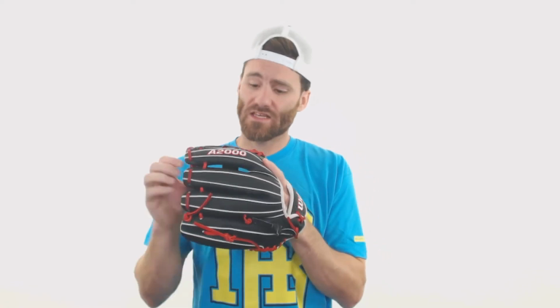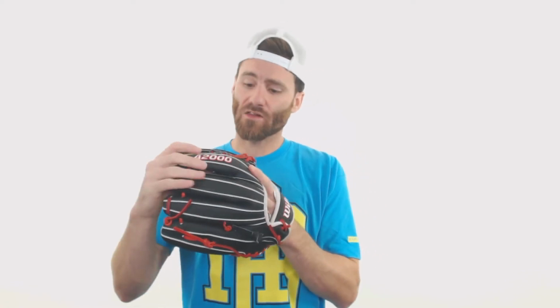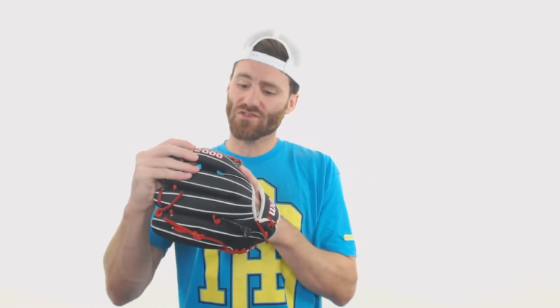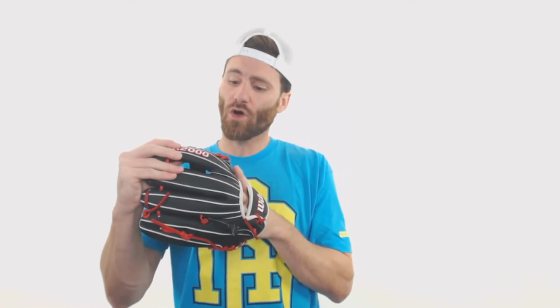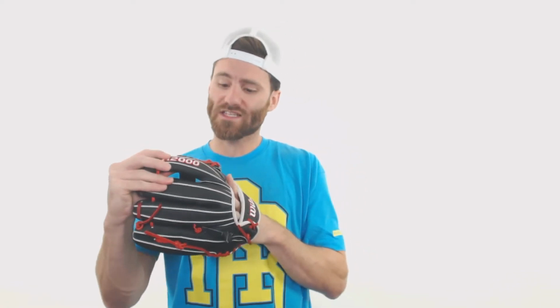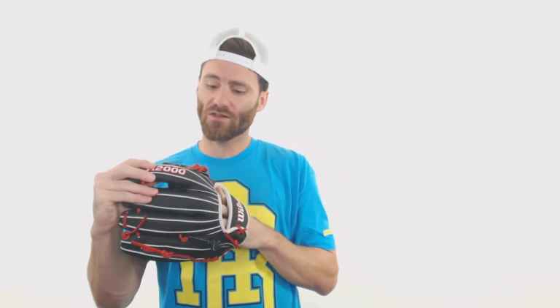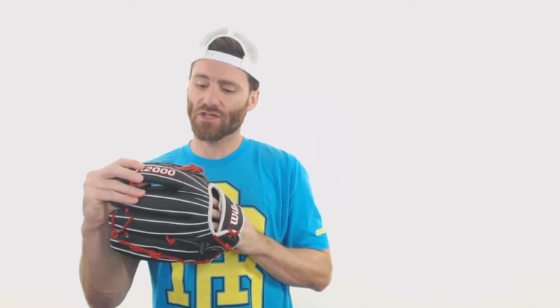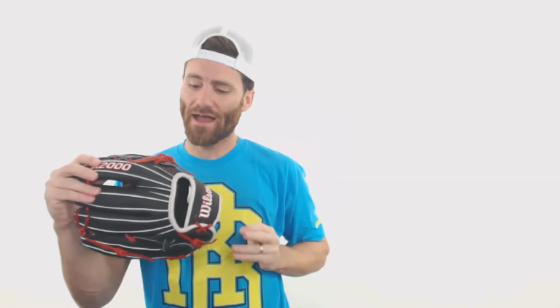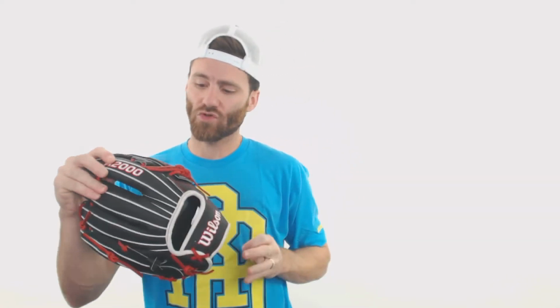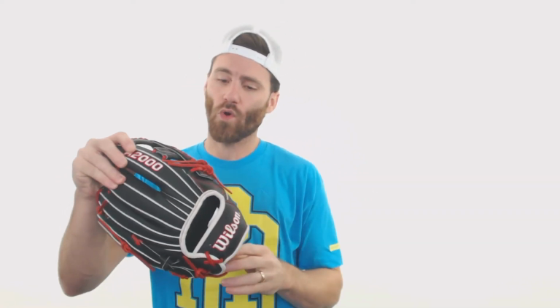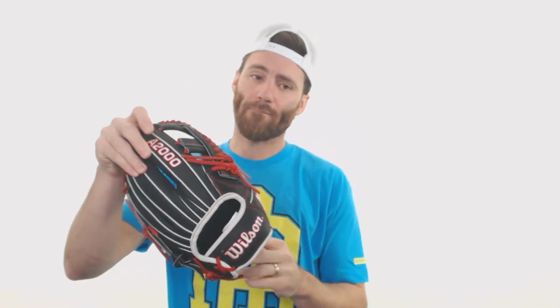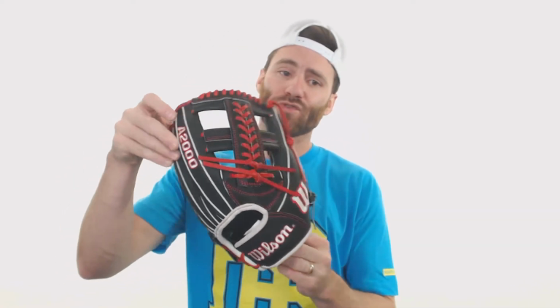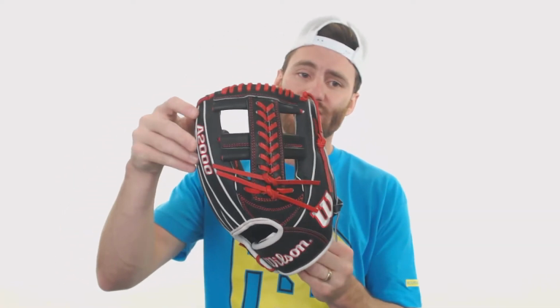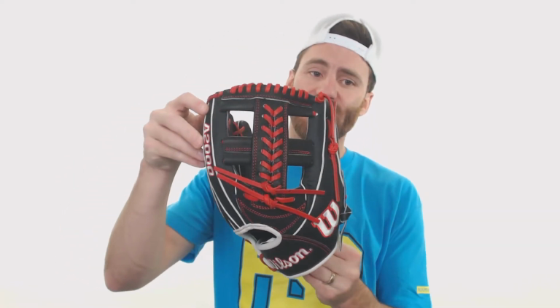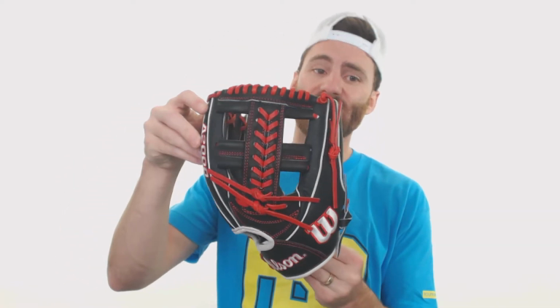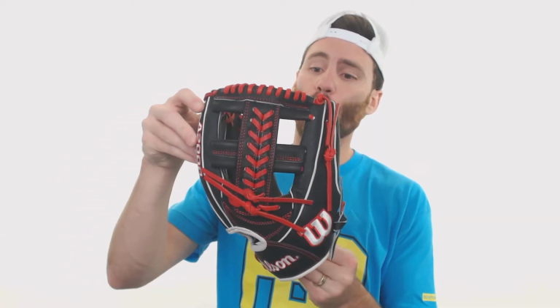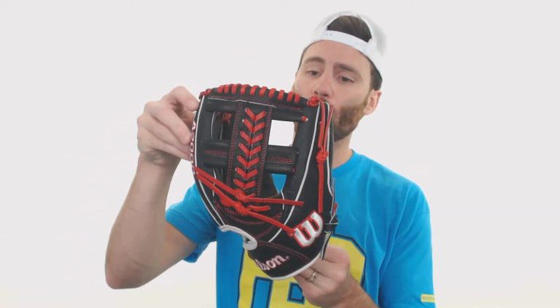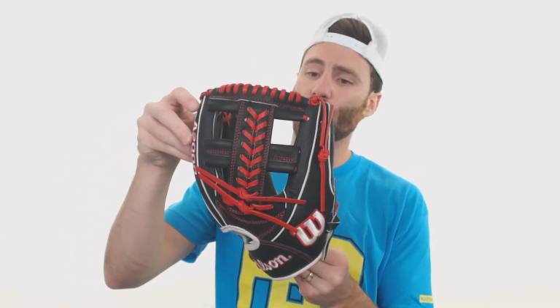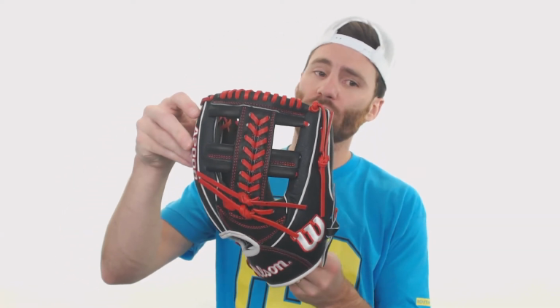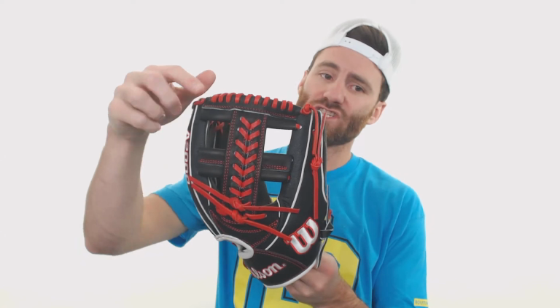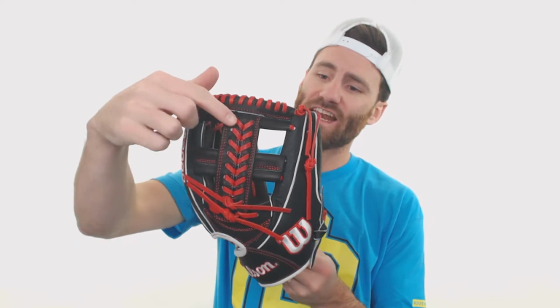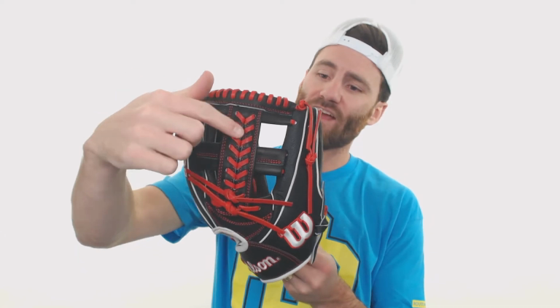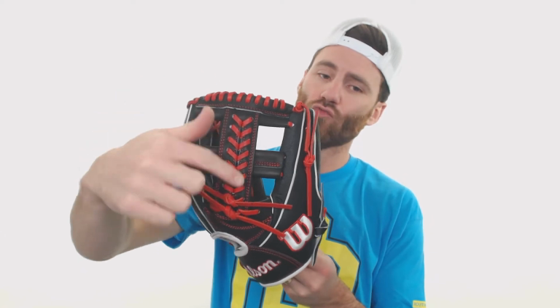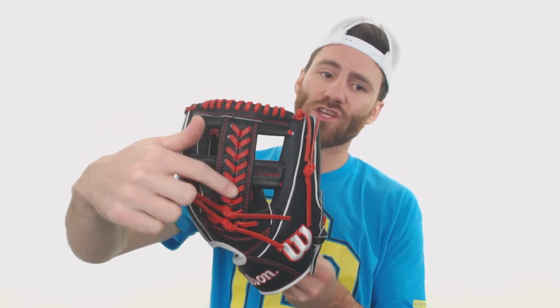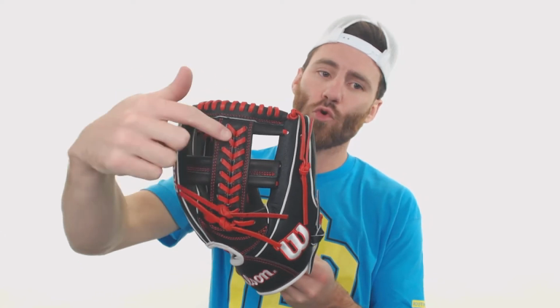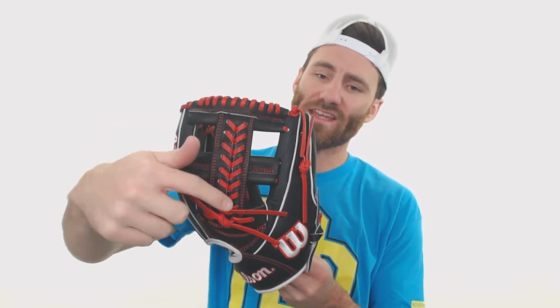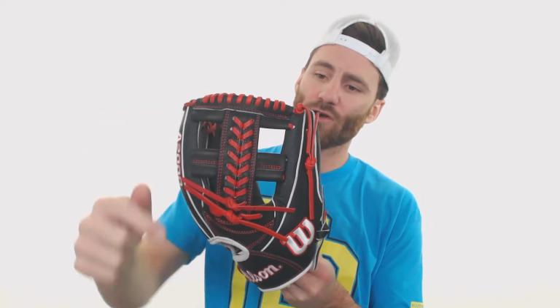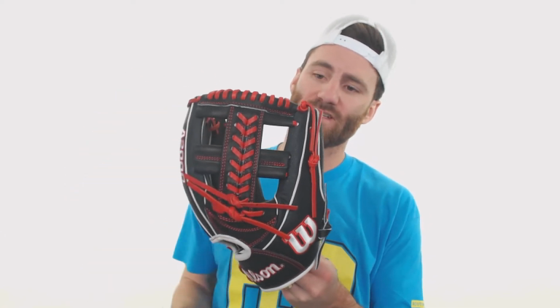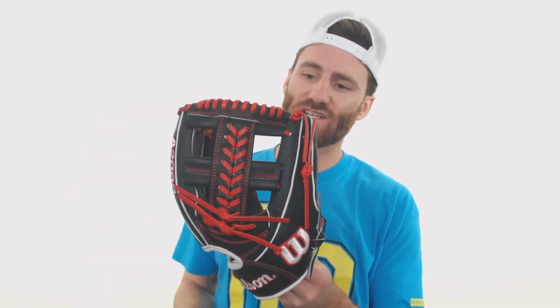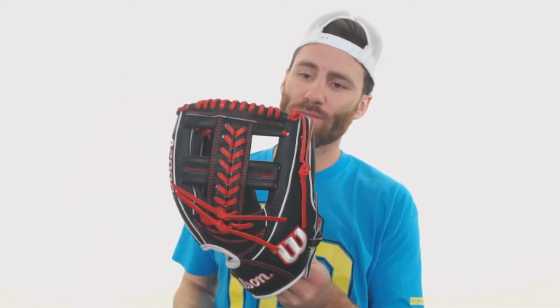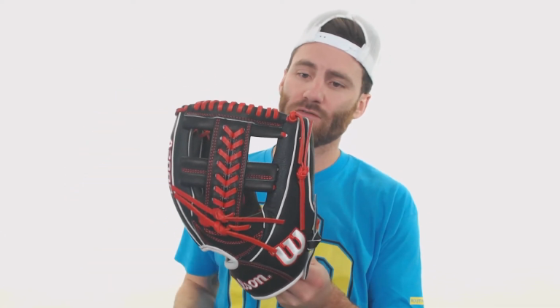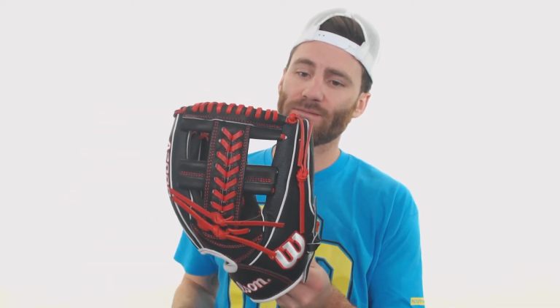This glove as well, if you take a look at the back with the web, you're going to see the single post webbing, which is going to have that really cool baseball stitch down the middle of it.